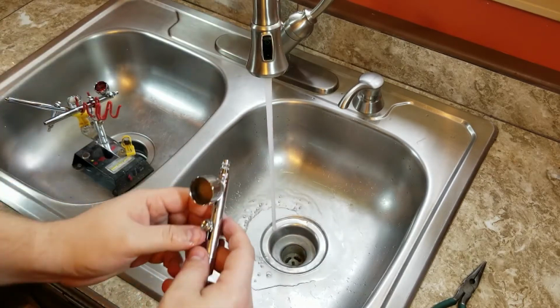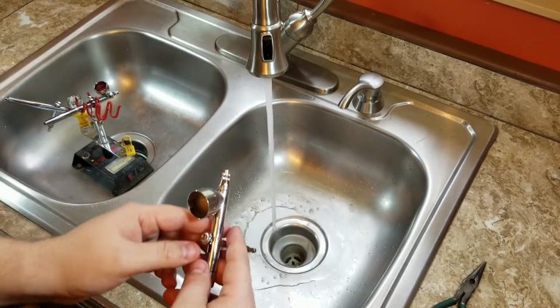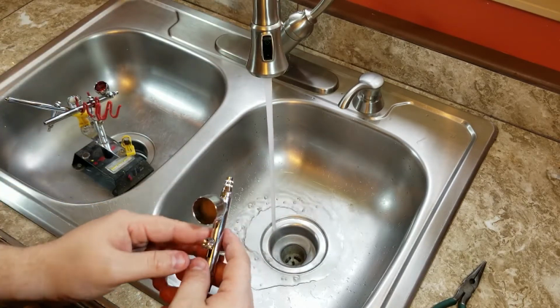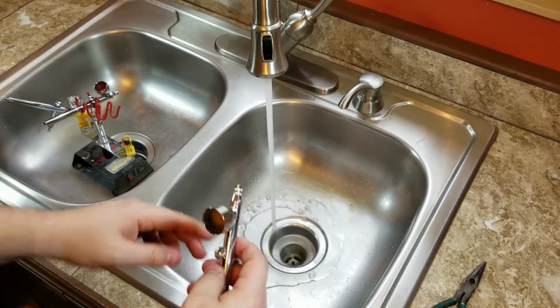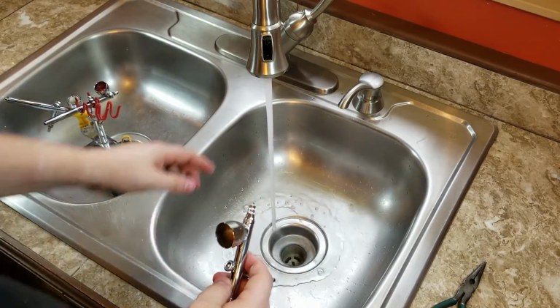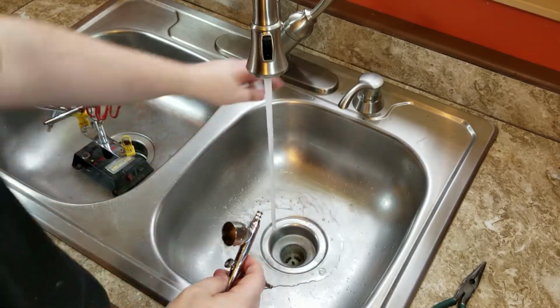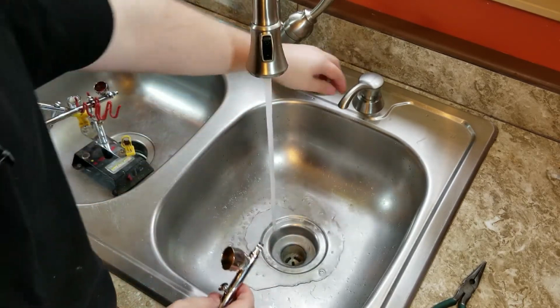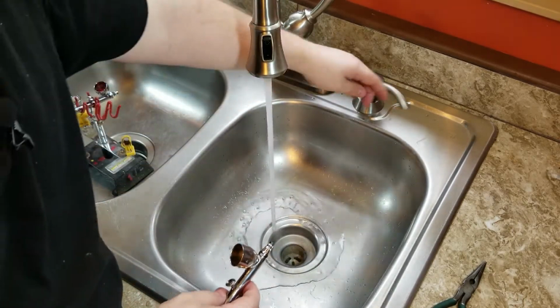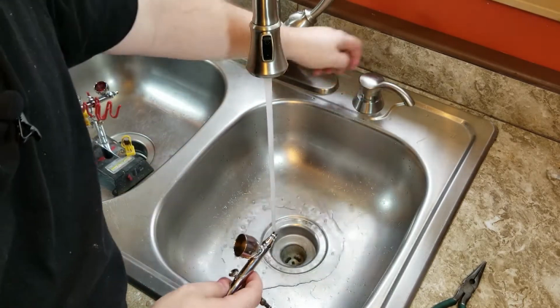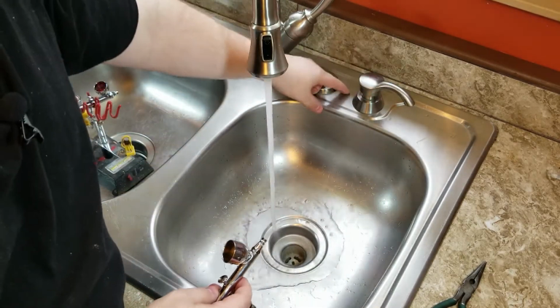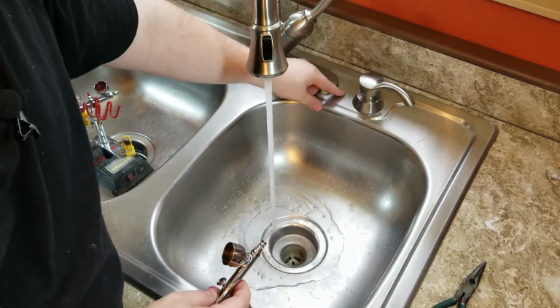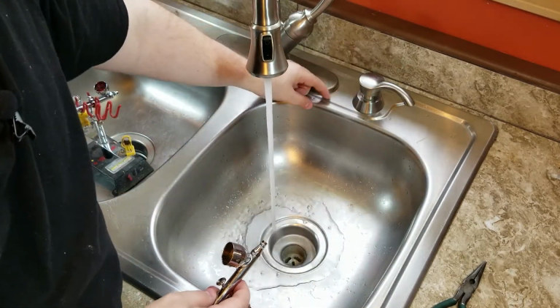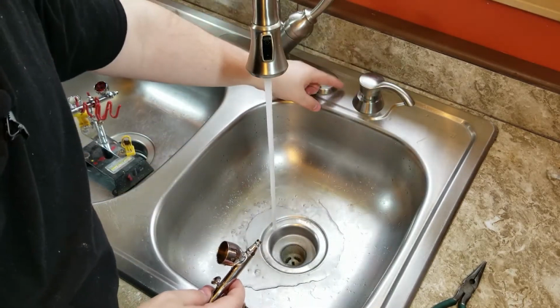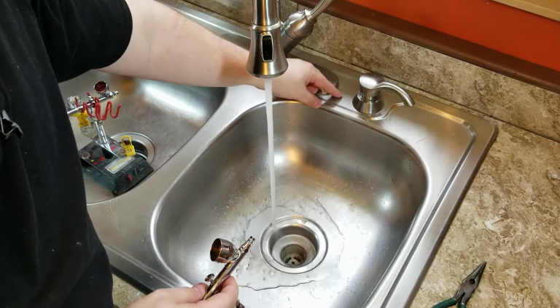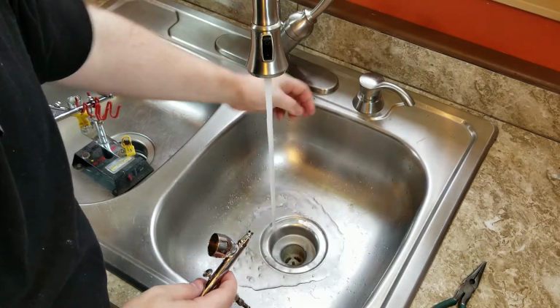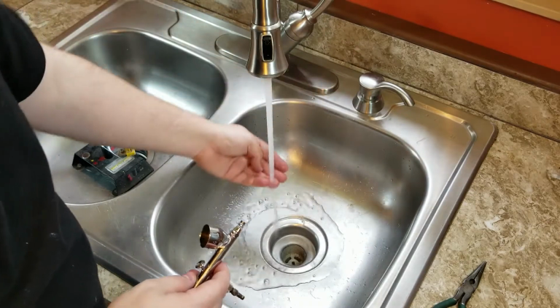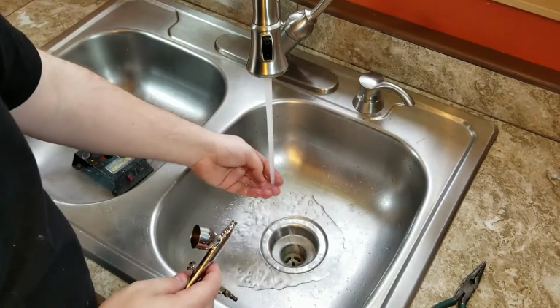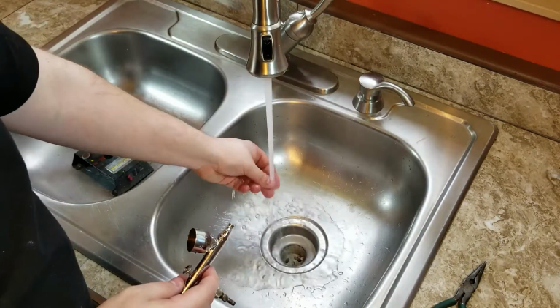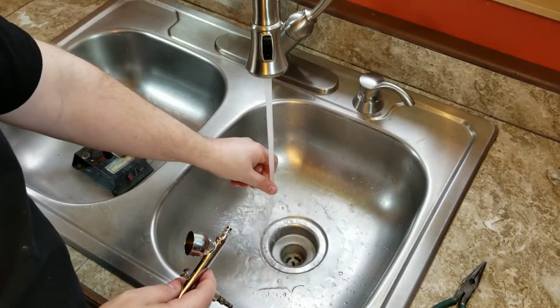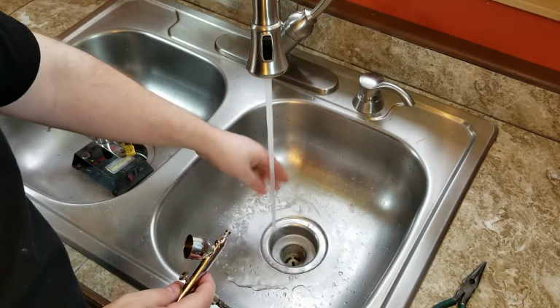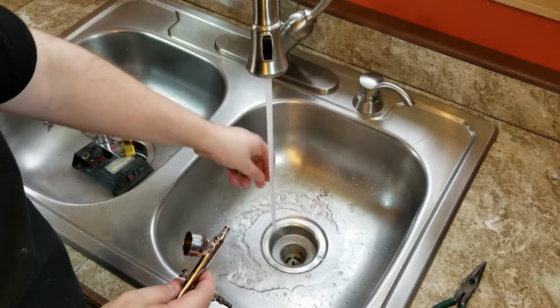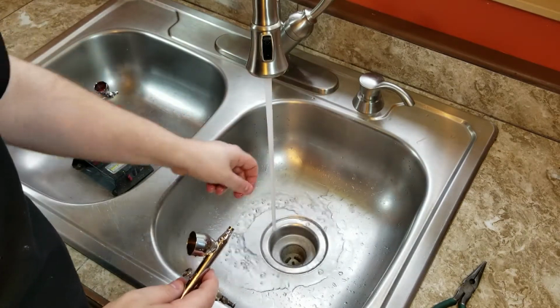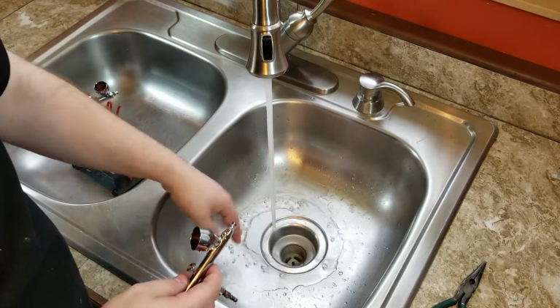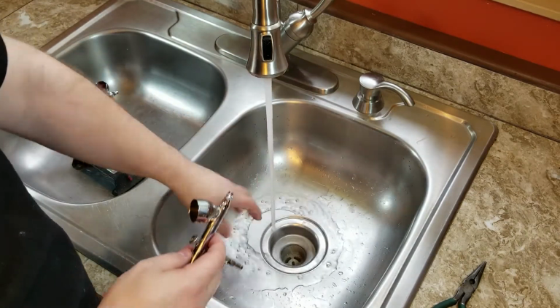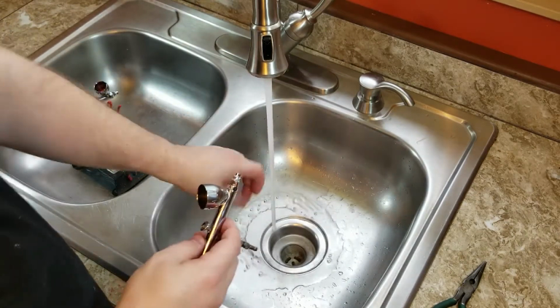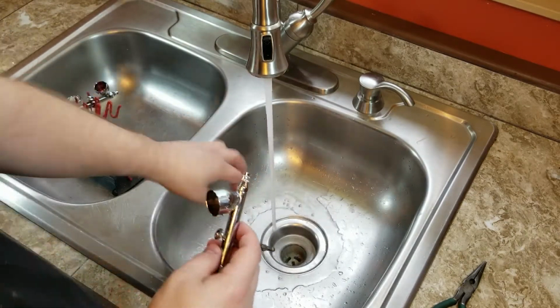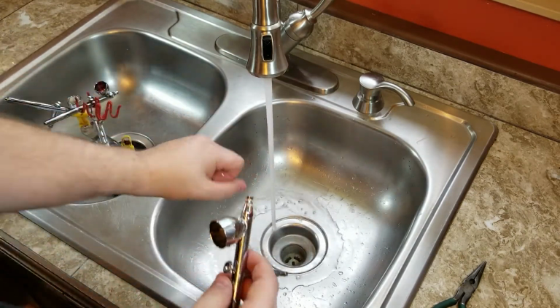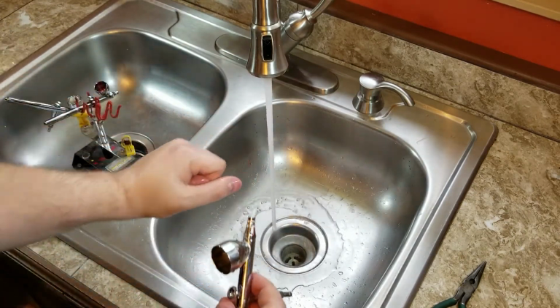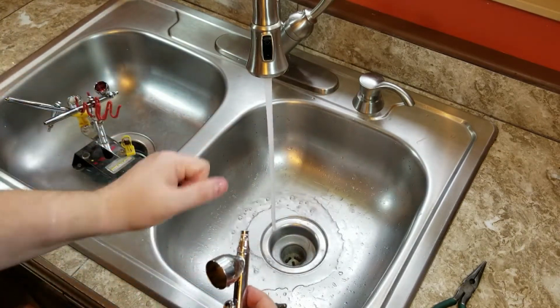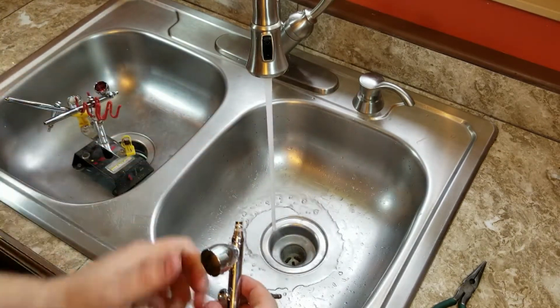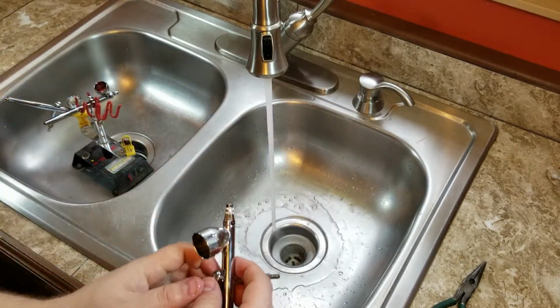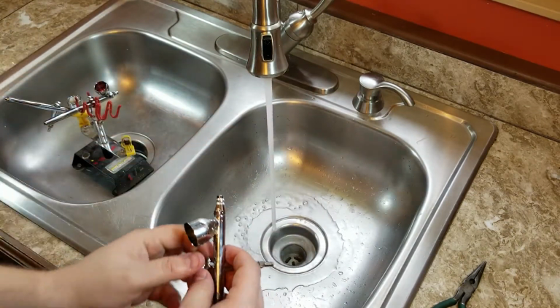You can't really see it, but there is a little bit of paint up here at the top, so make sure we get that so that the wife doesn't get upset about paint in her sink.